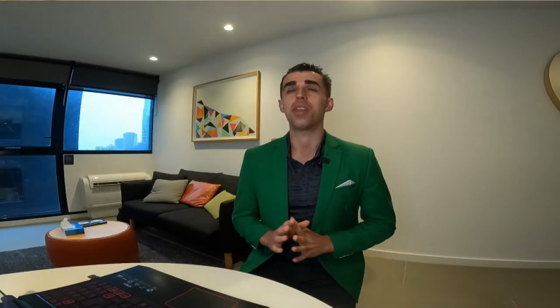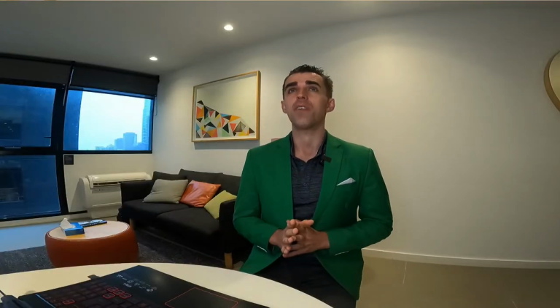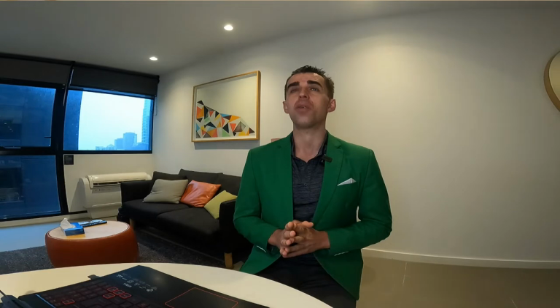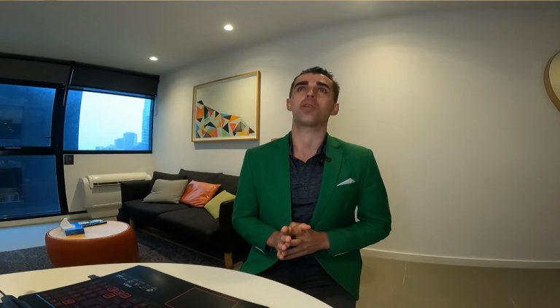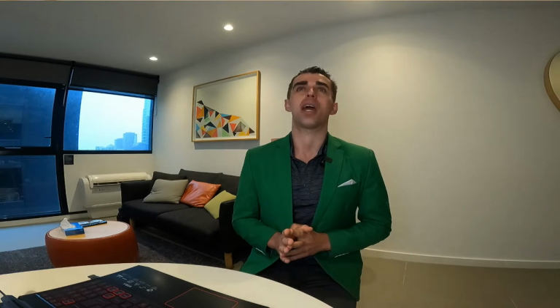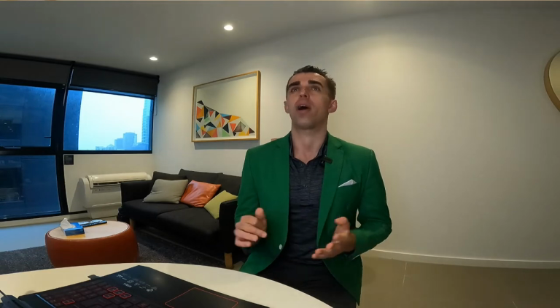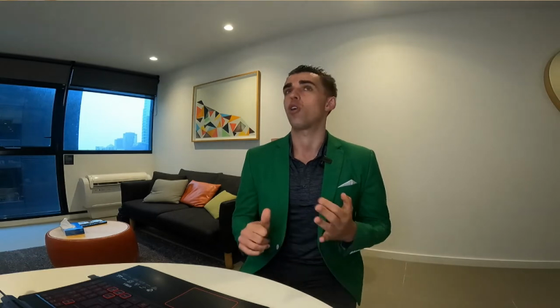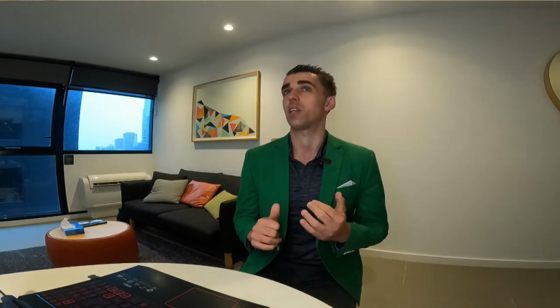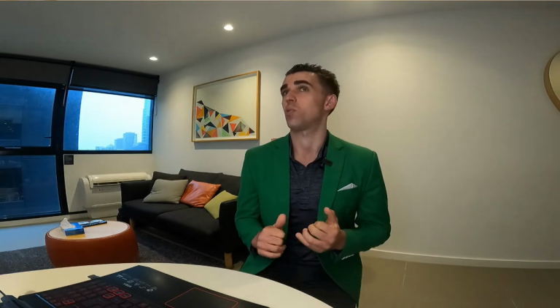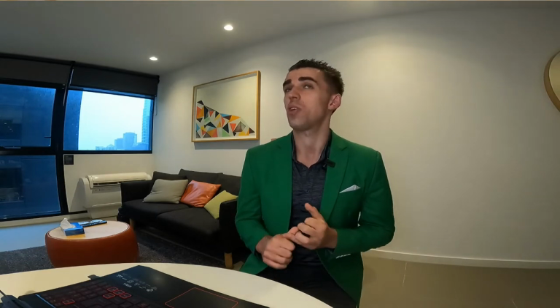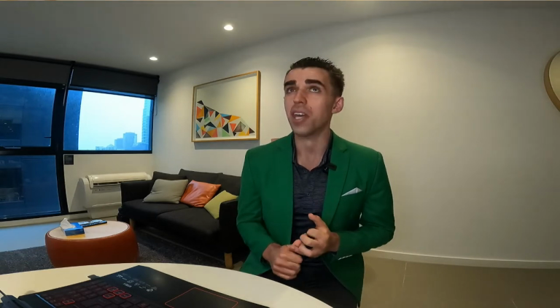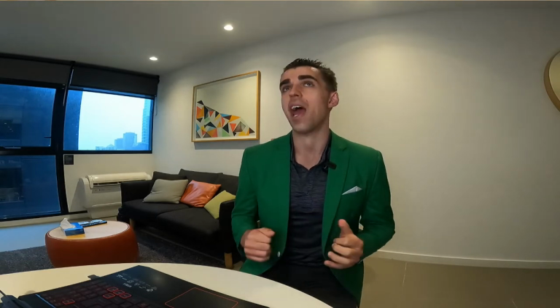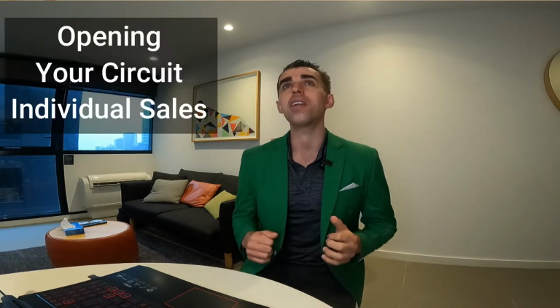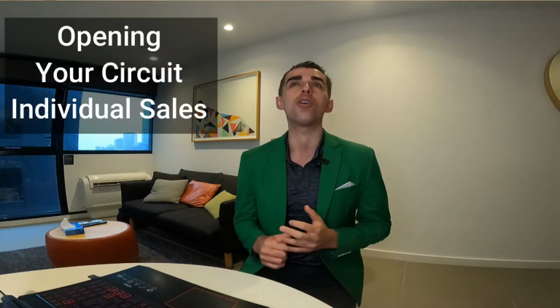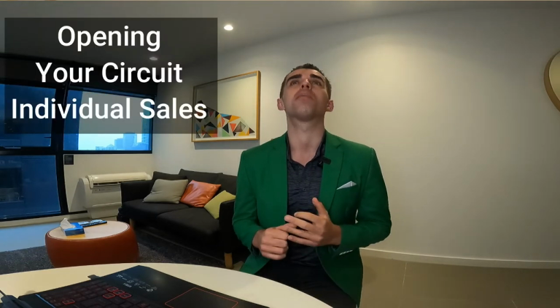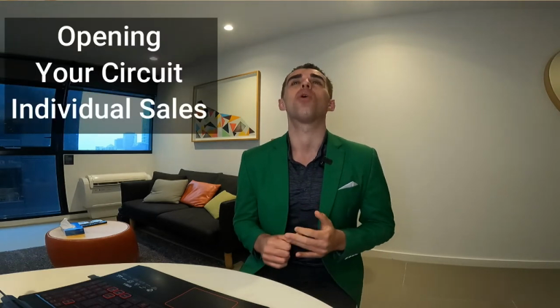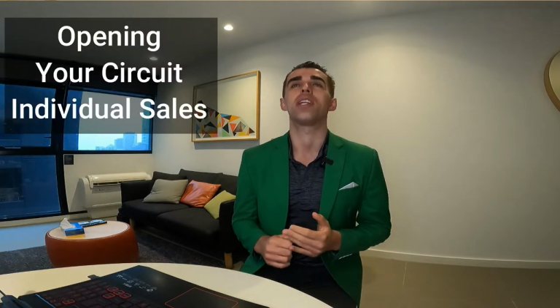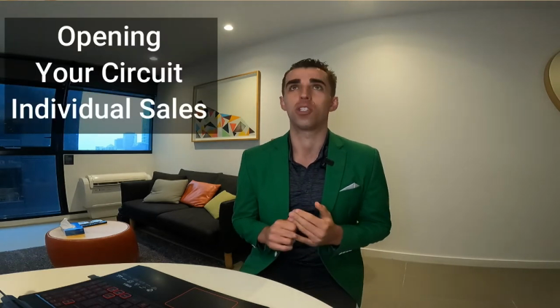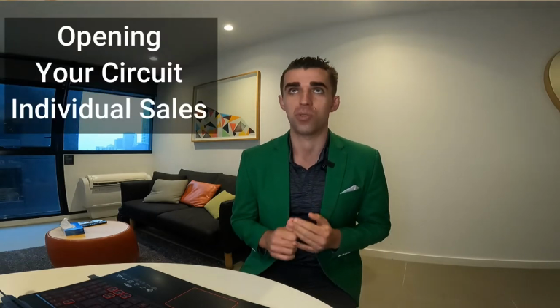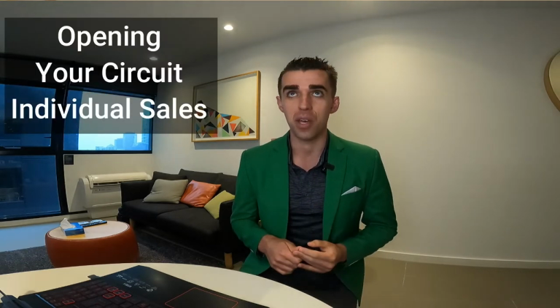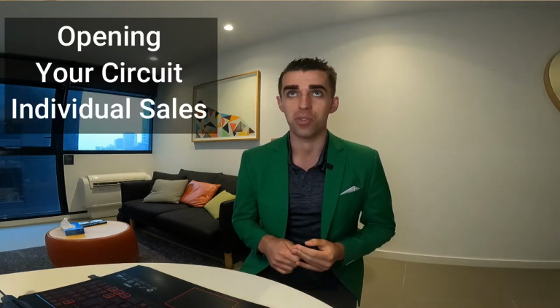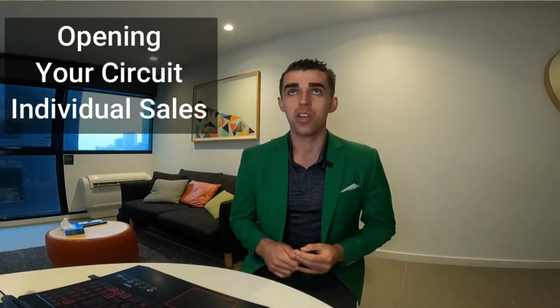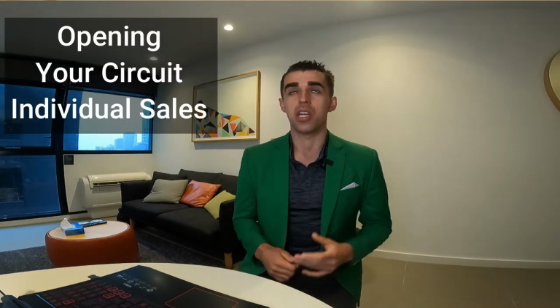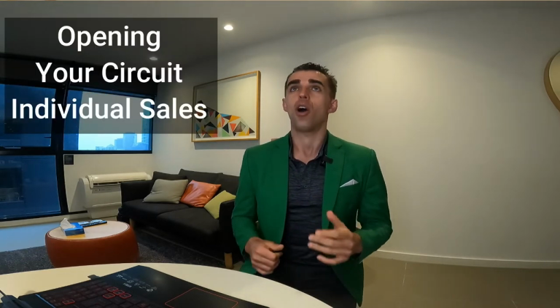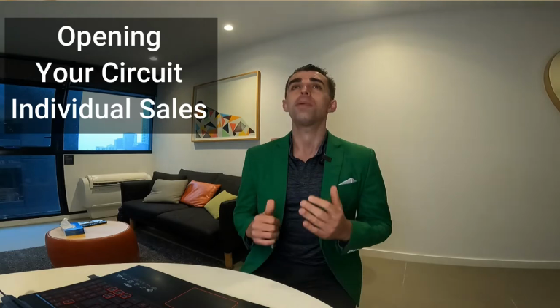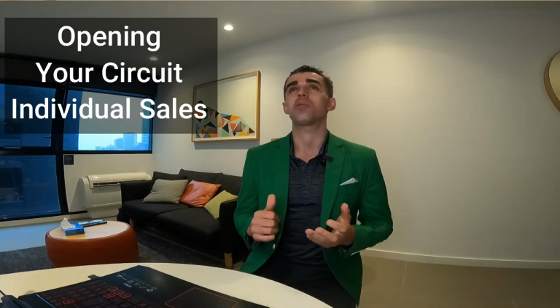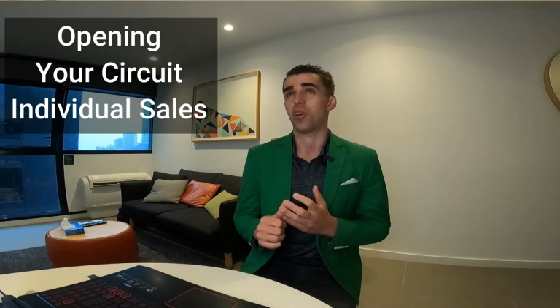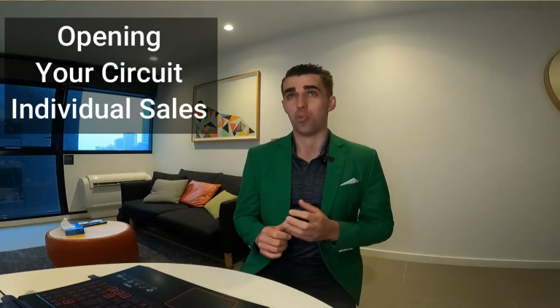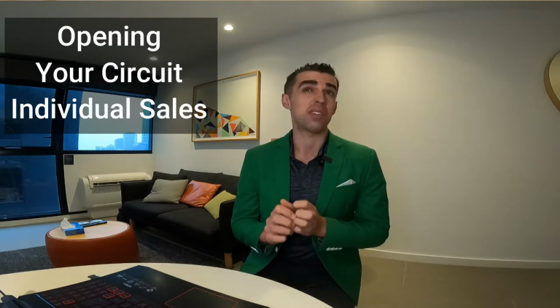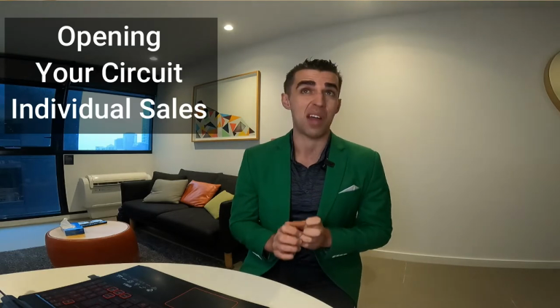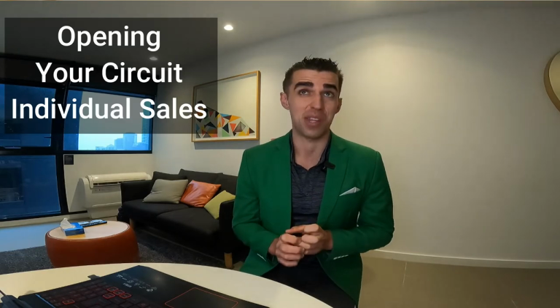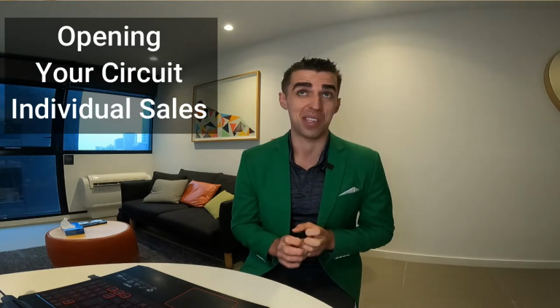This video is going to cover opening your circuit and opening more individual sales. Opening your circuit — we're going to start with this.